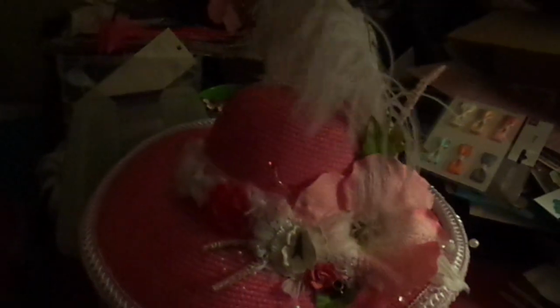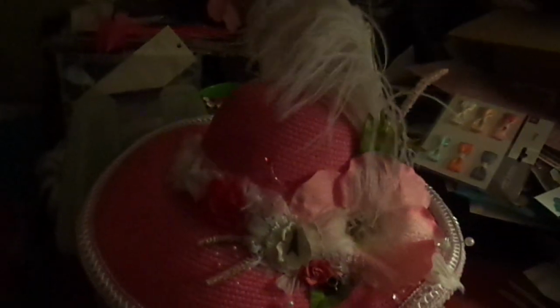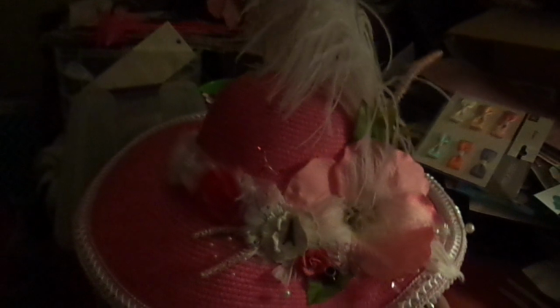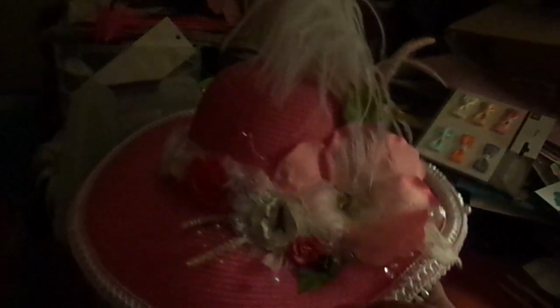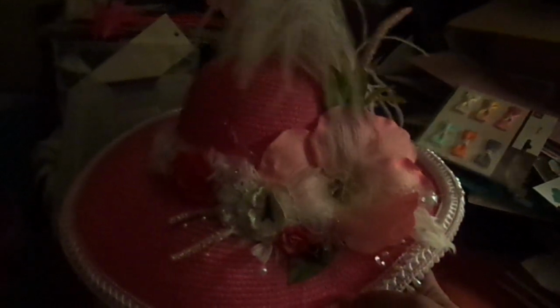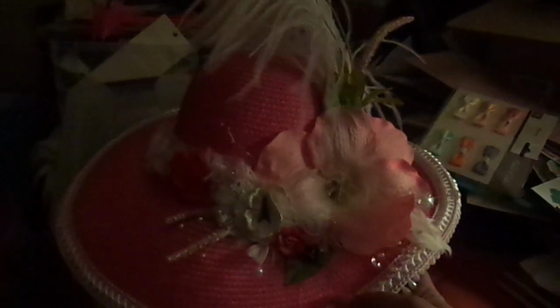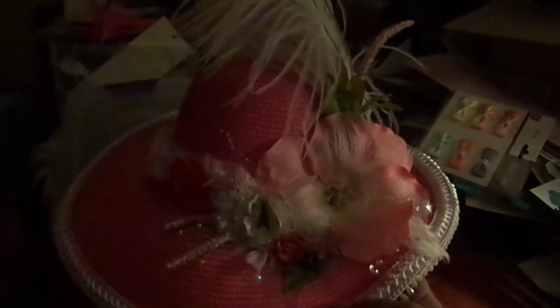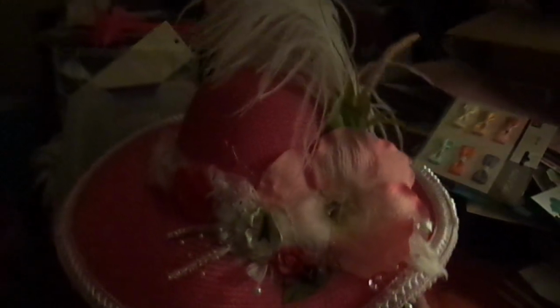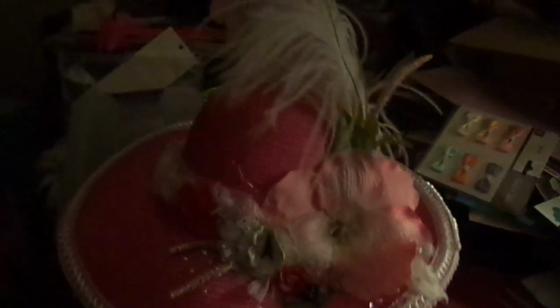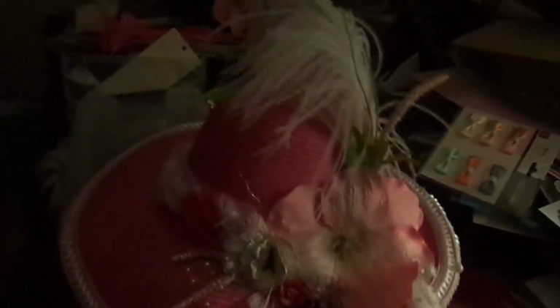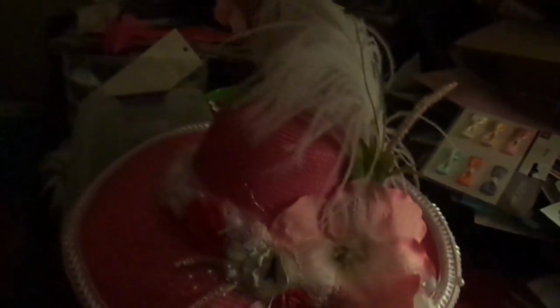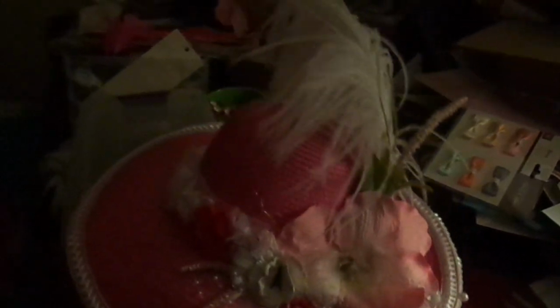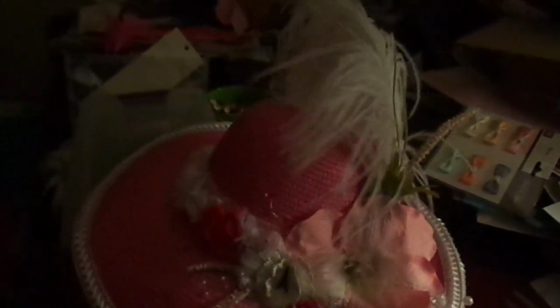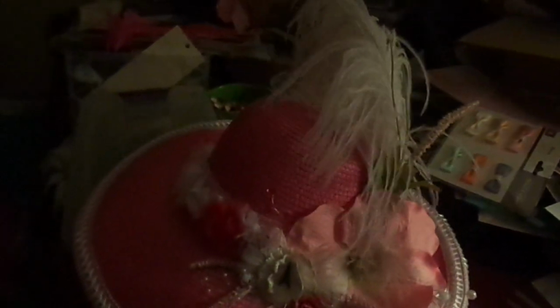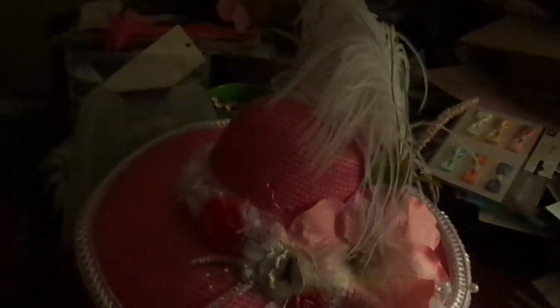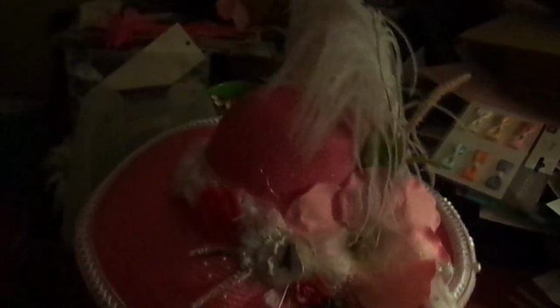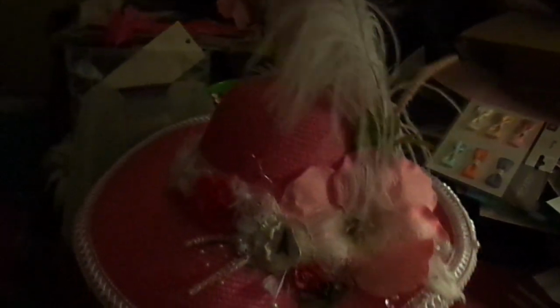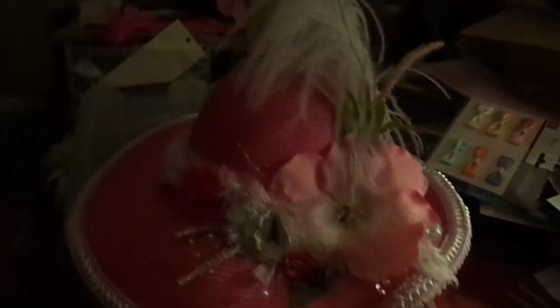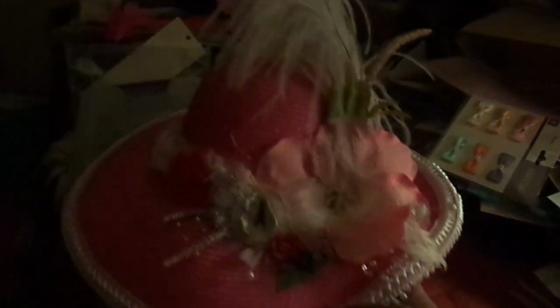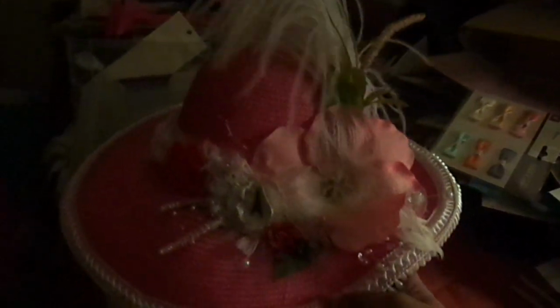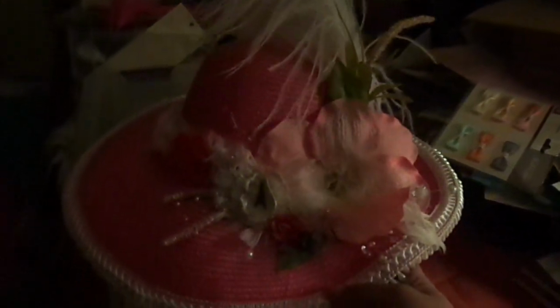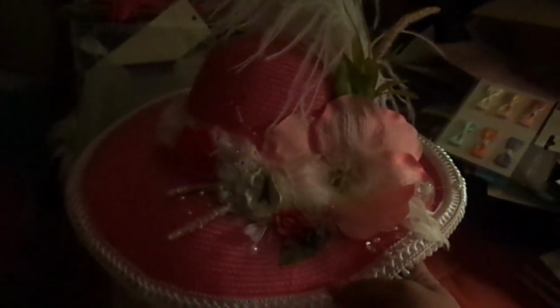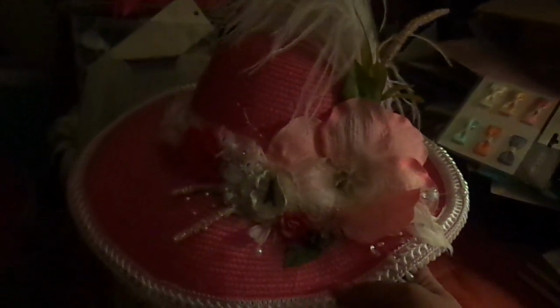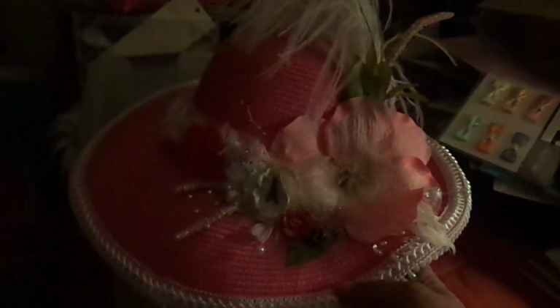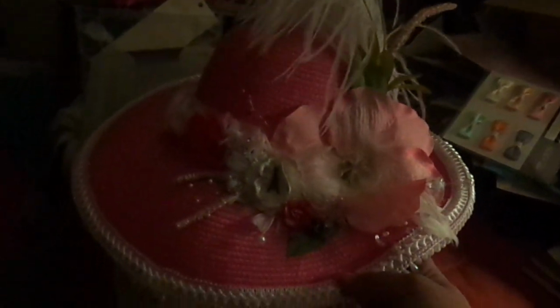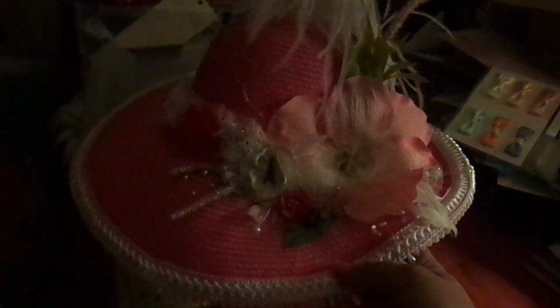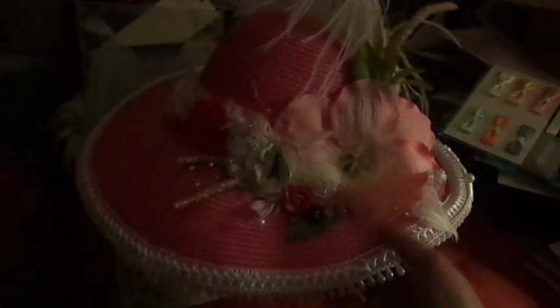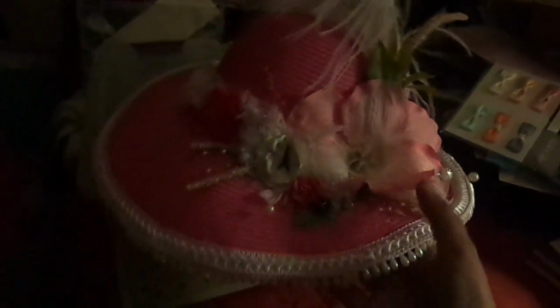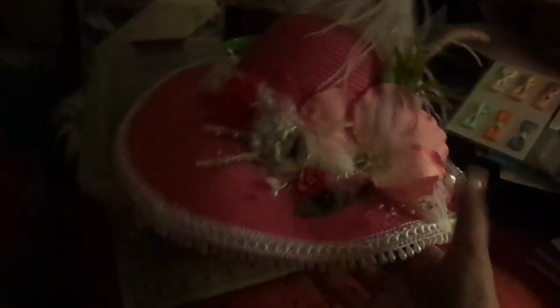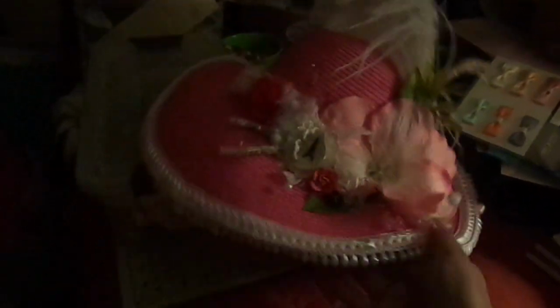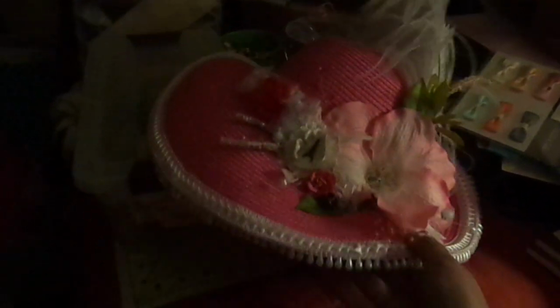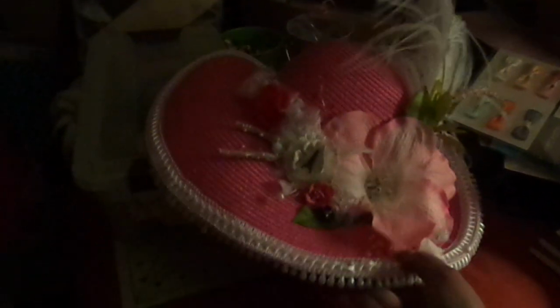Excuse the hot mess boxes in the back — I'm still redoing my craft room.